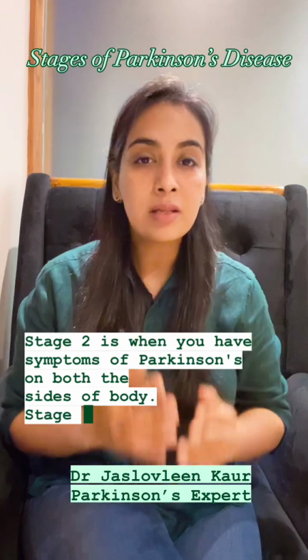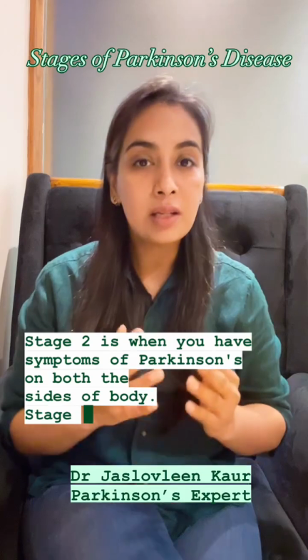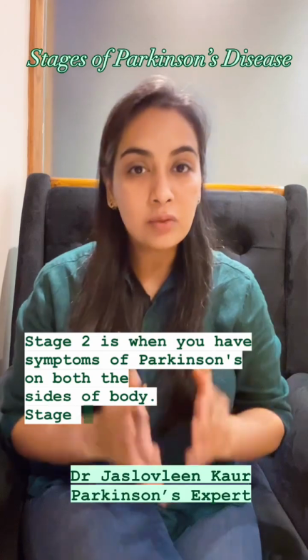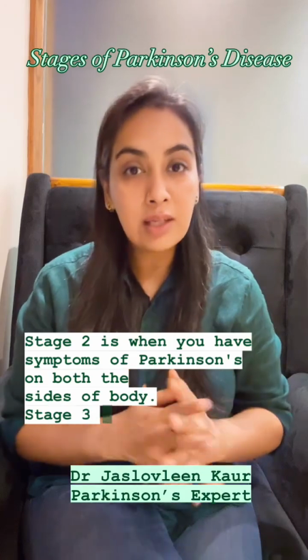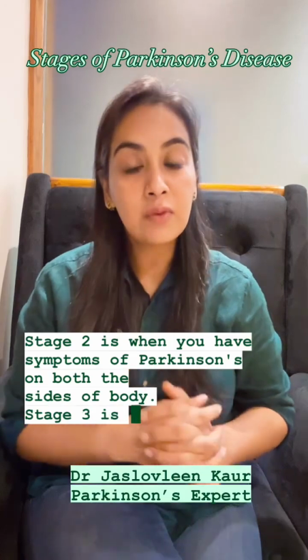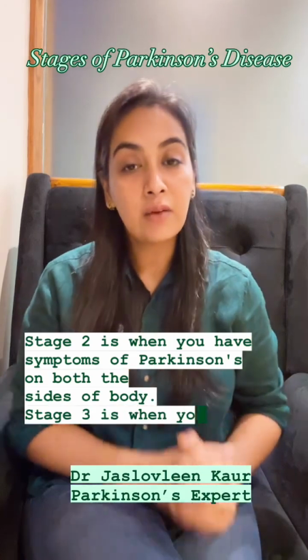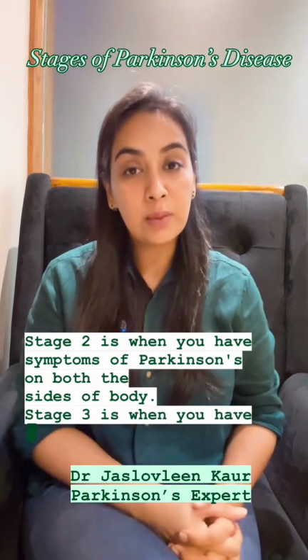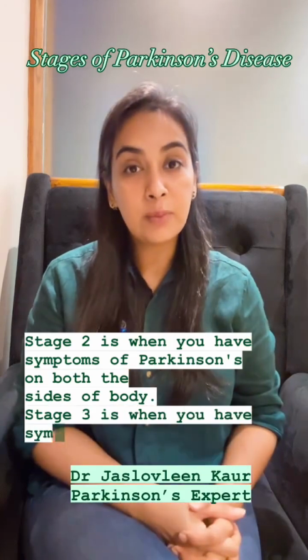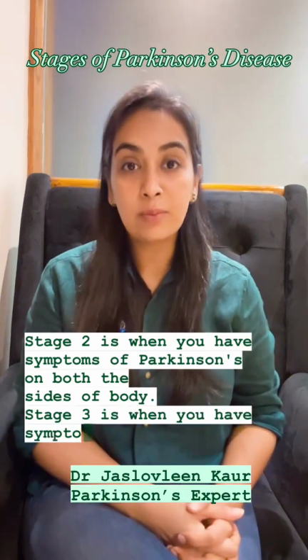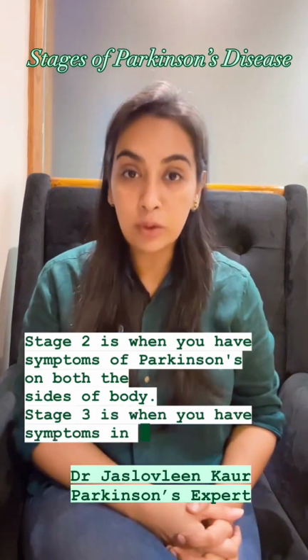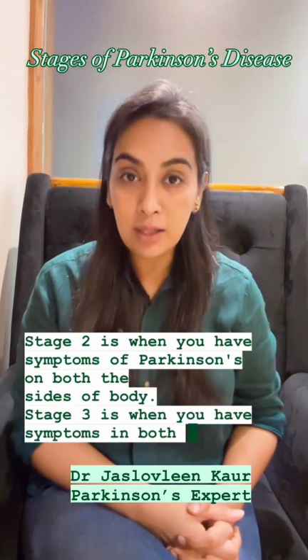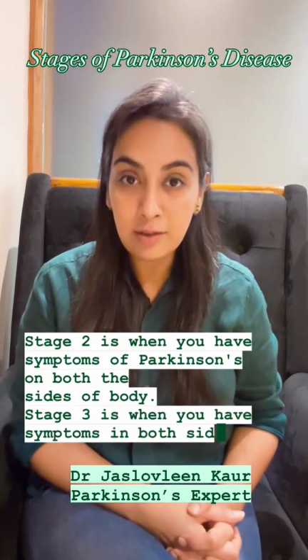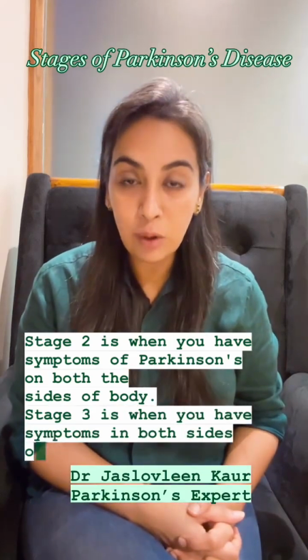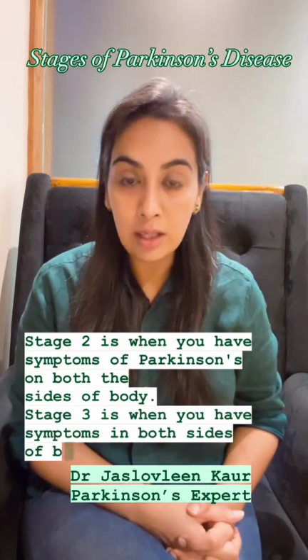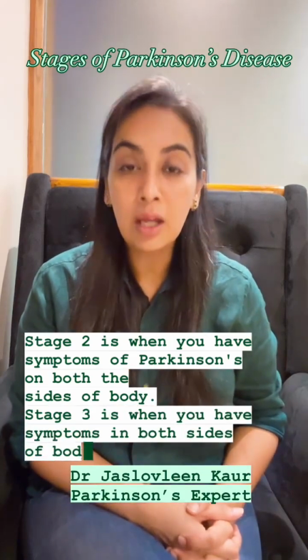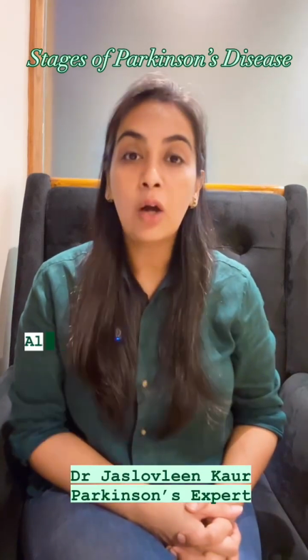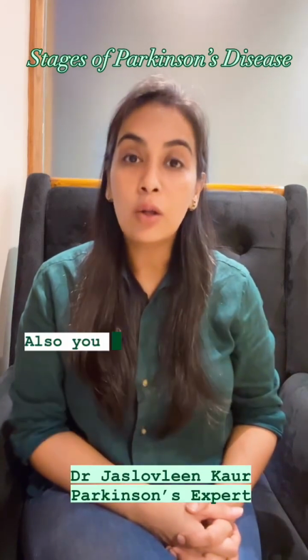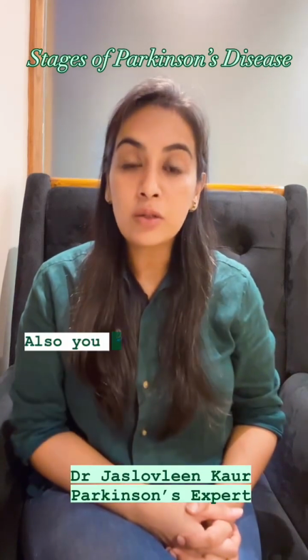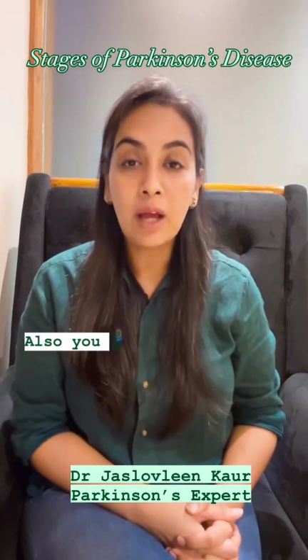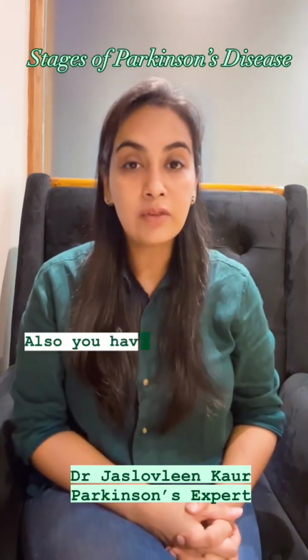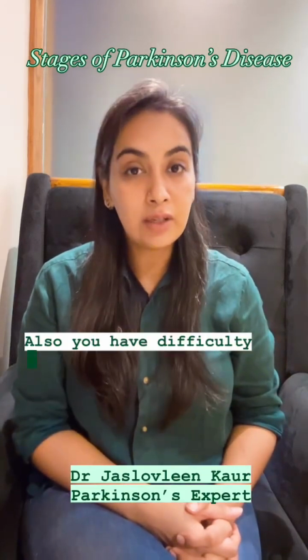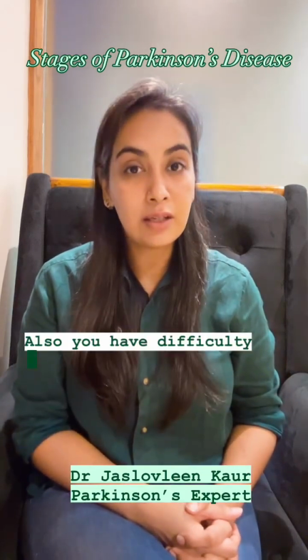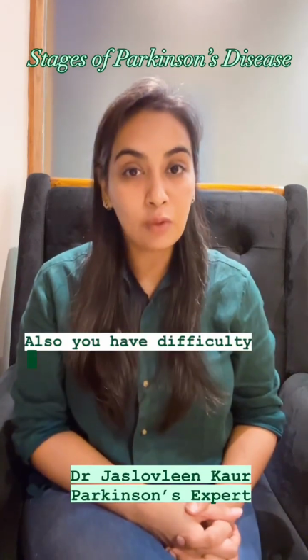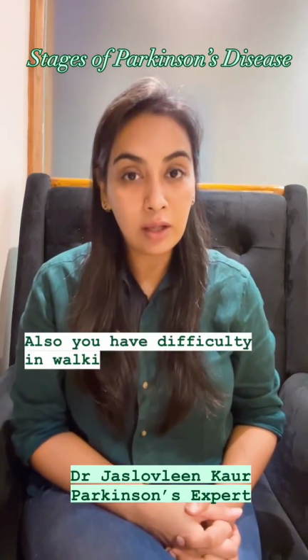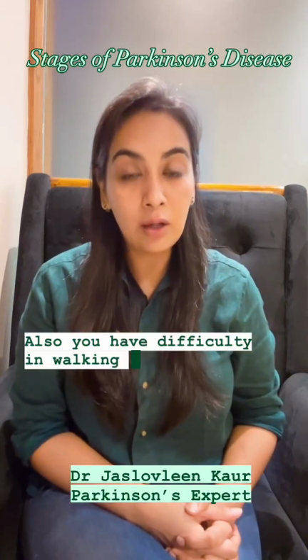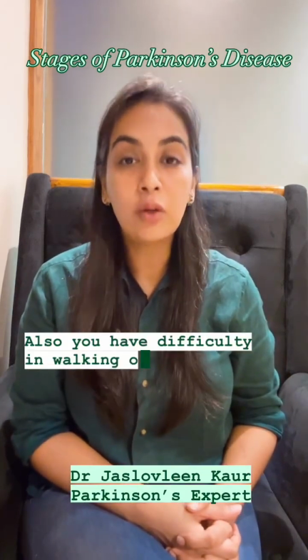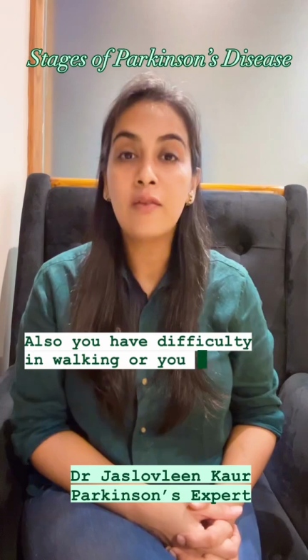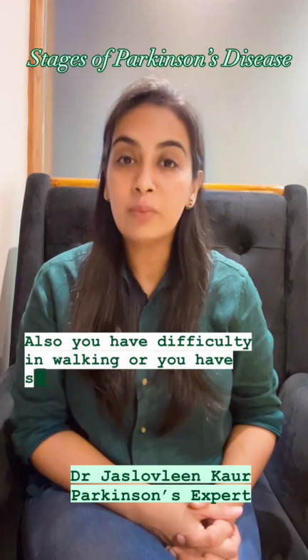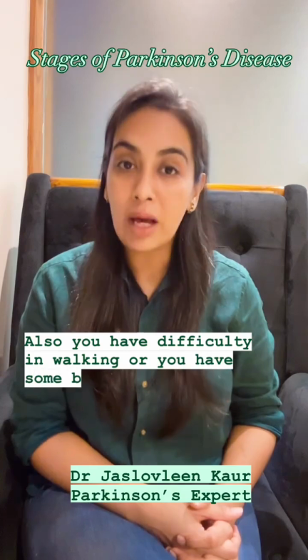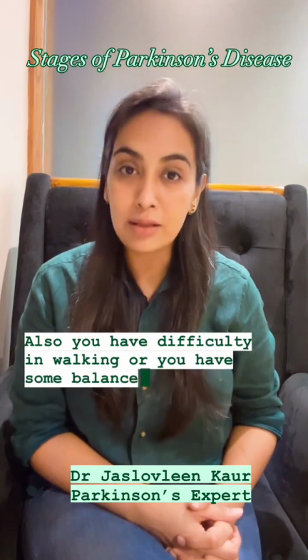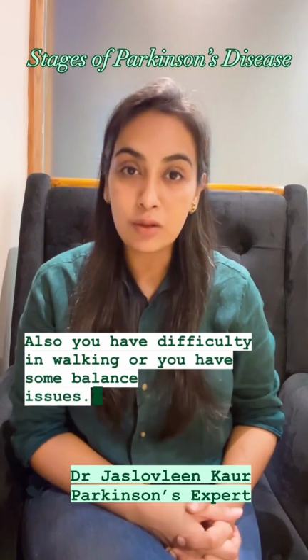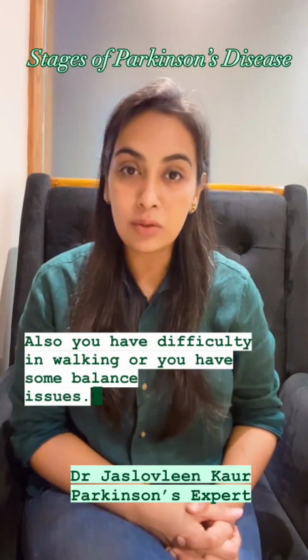Stage 3 is when you have symptoms on both sides of the body, and you also have difficulty in walking or some balance issues.